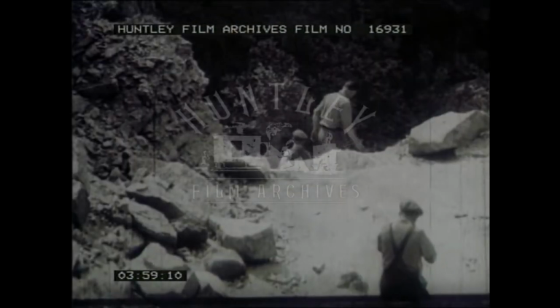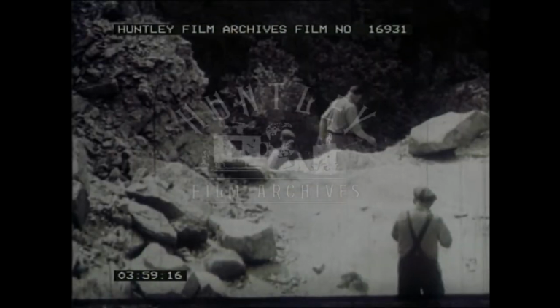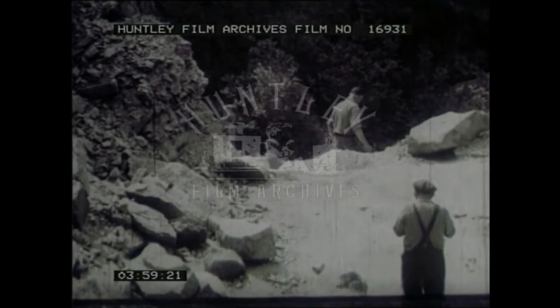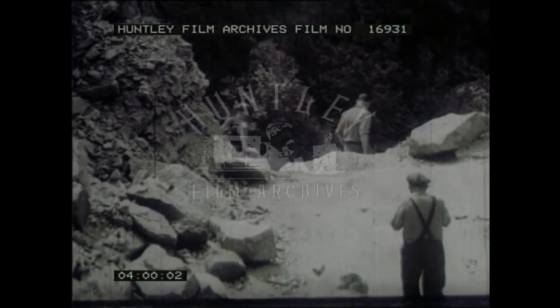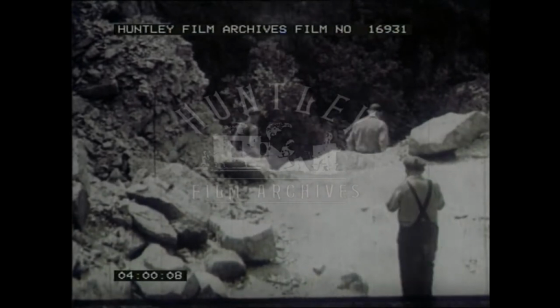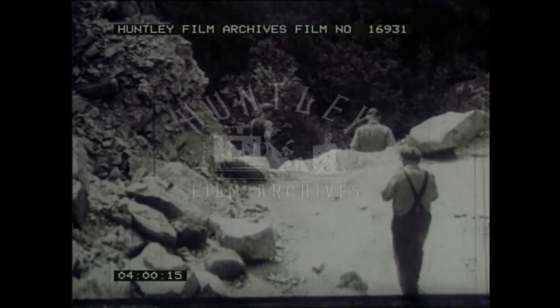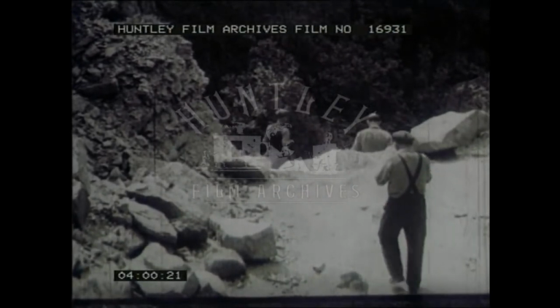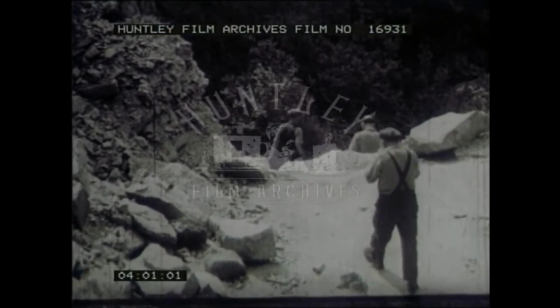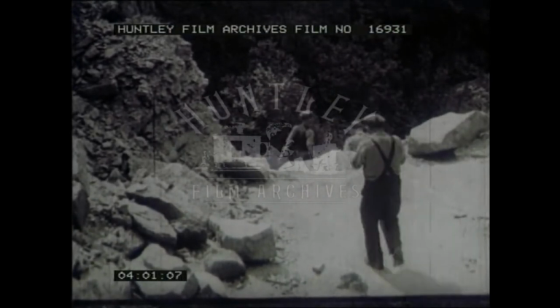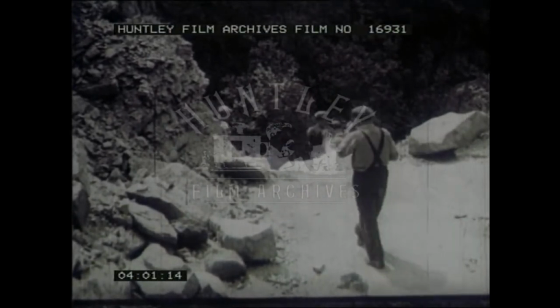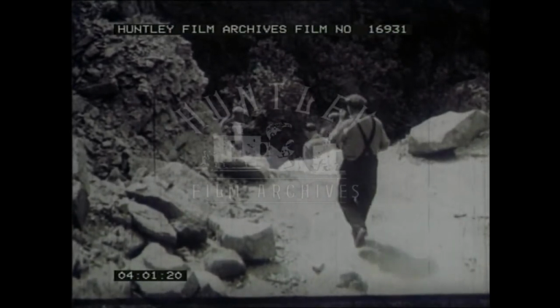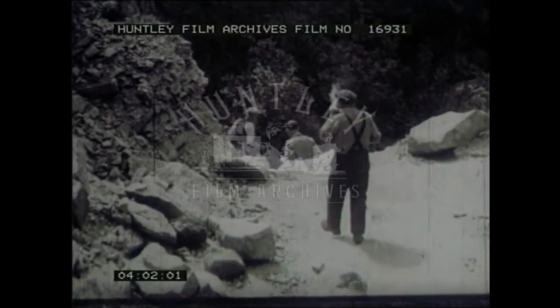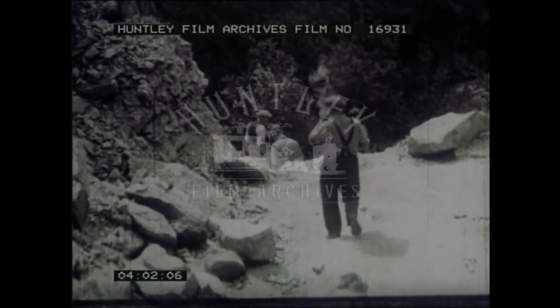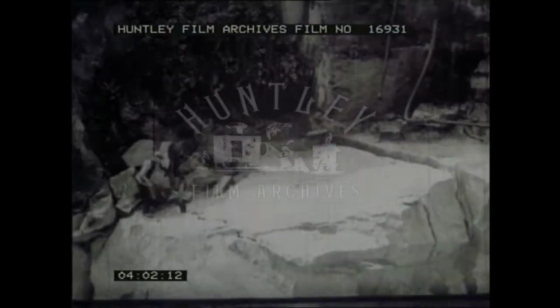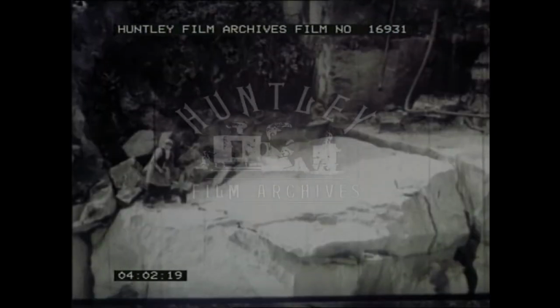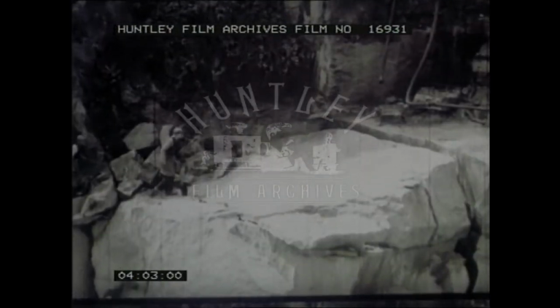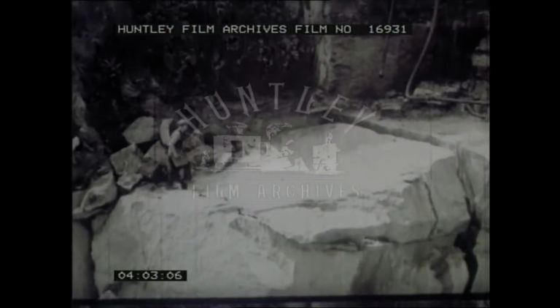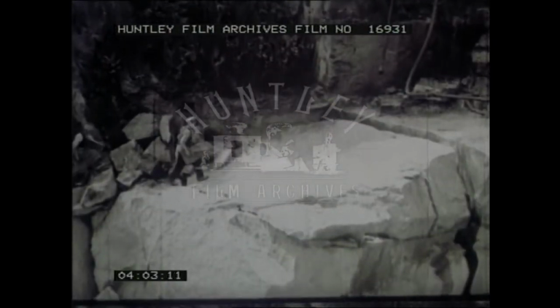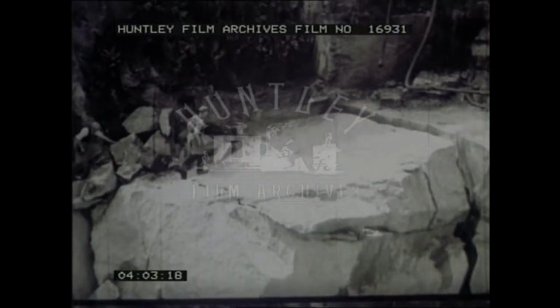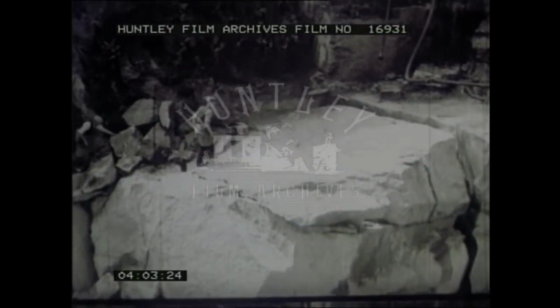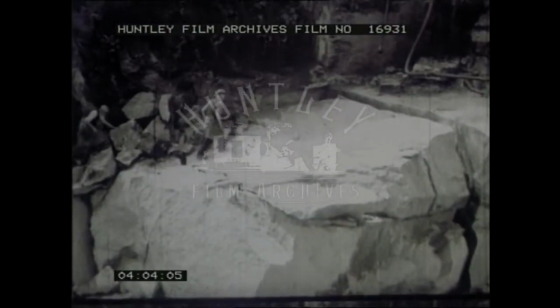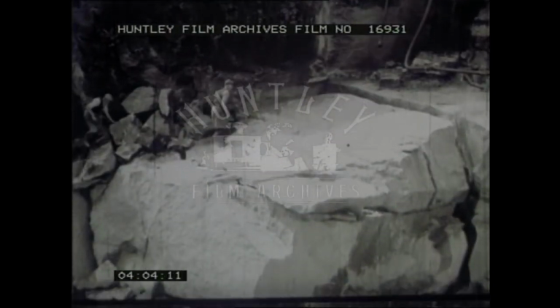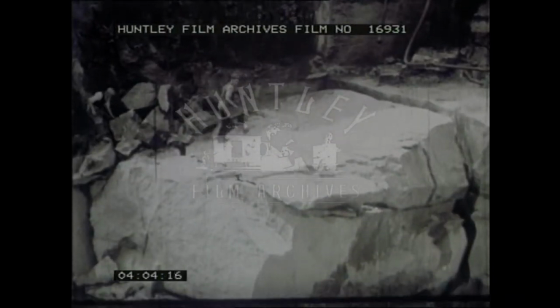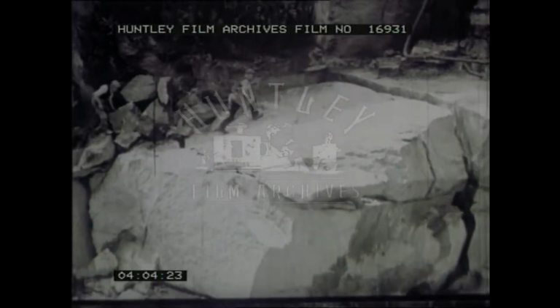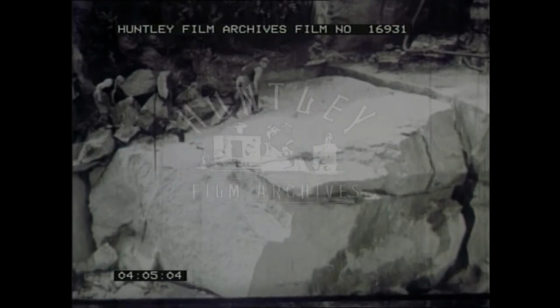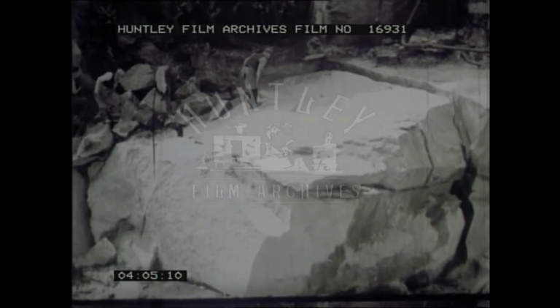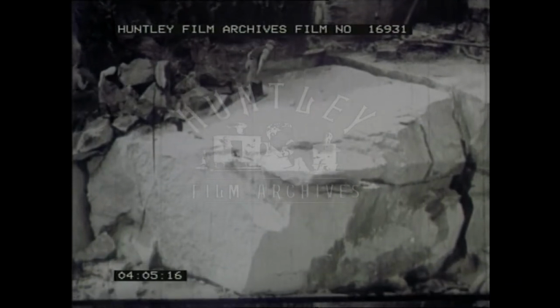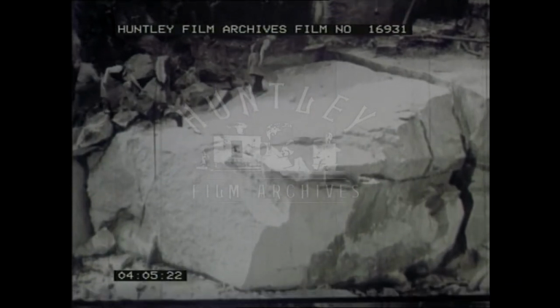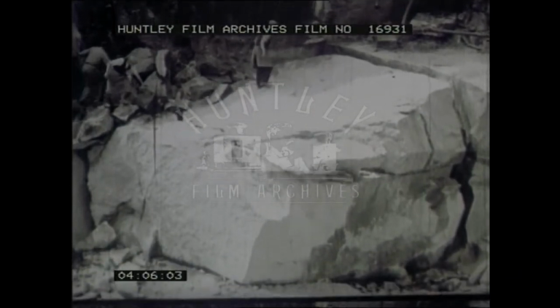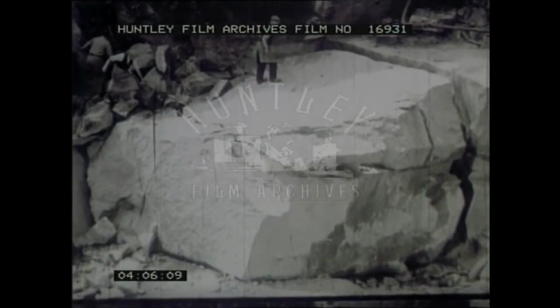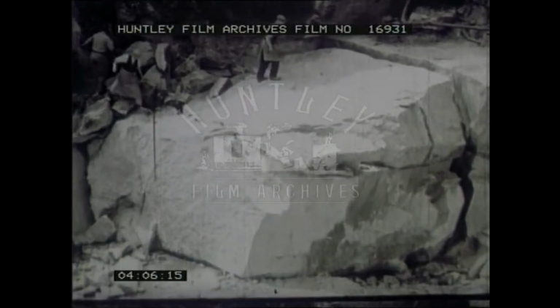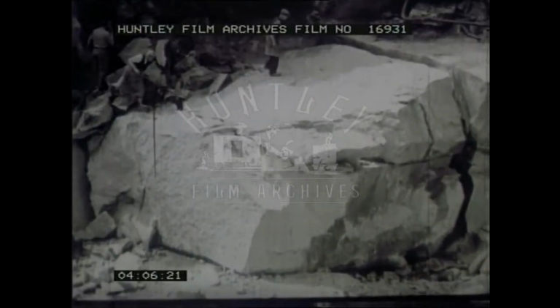In that one block there are some 2,500 cubic feet of granite, weighing about 250 tons.